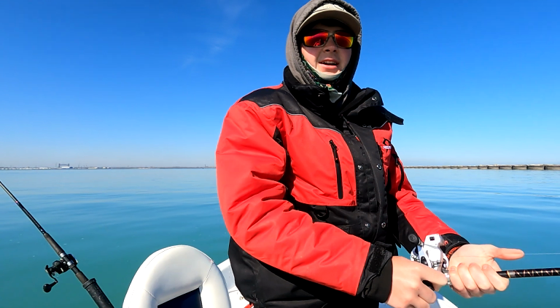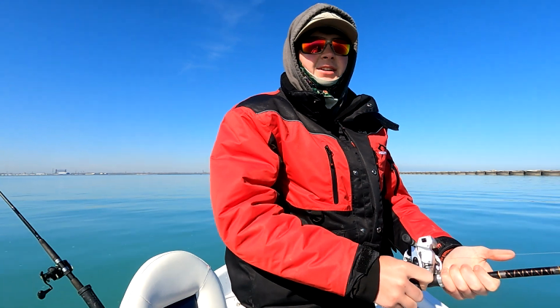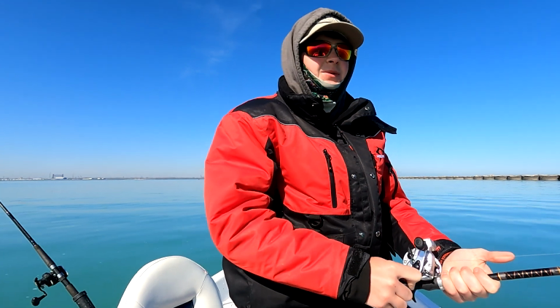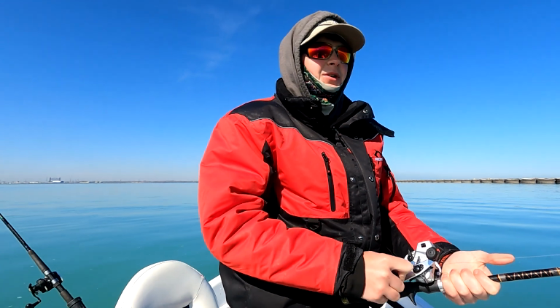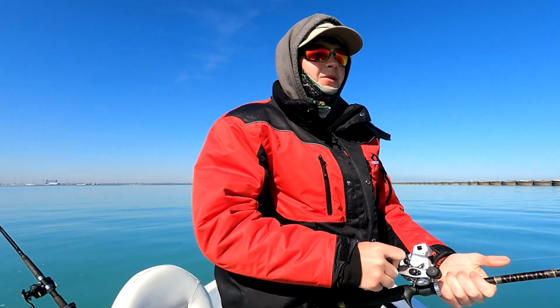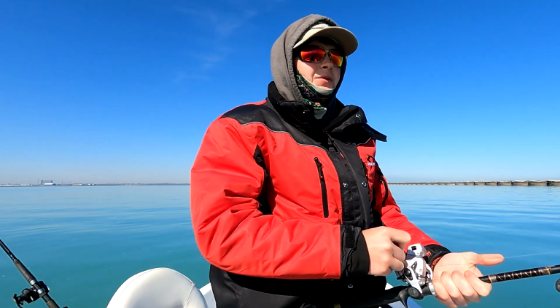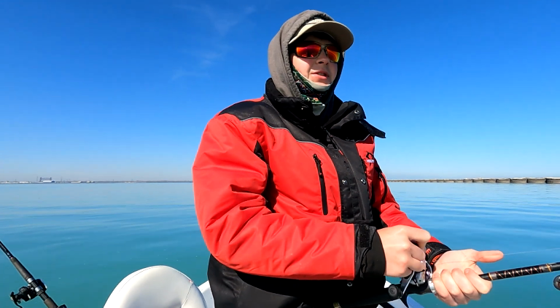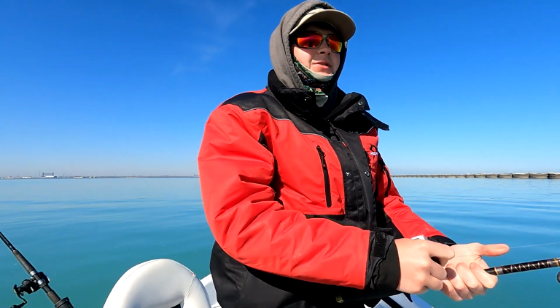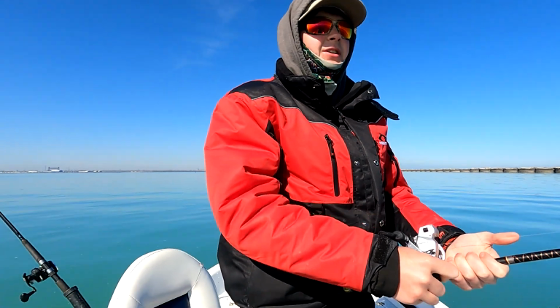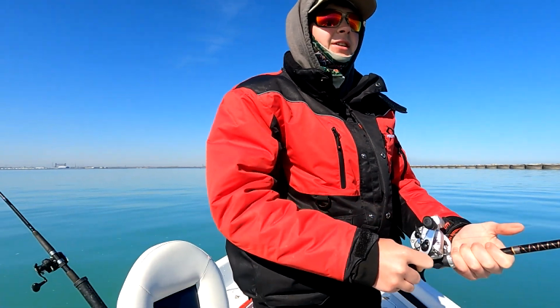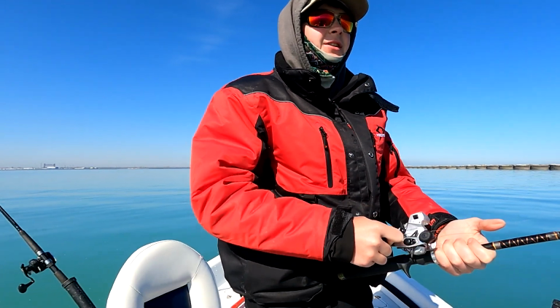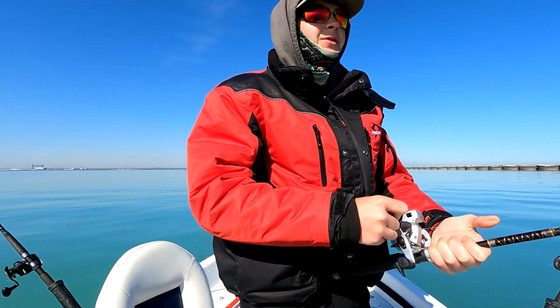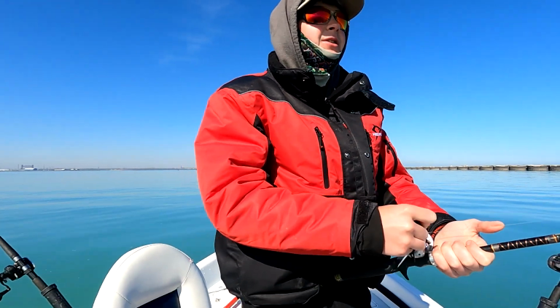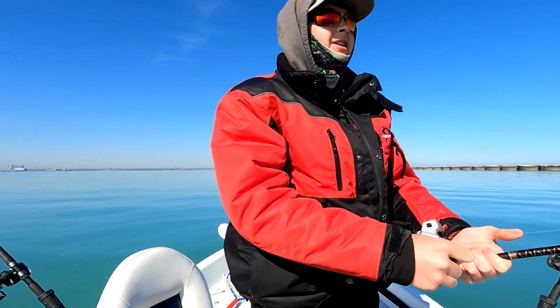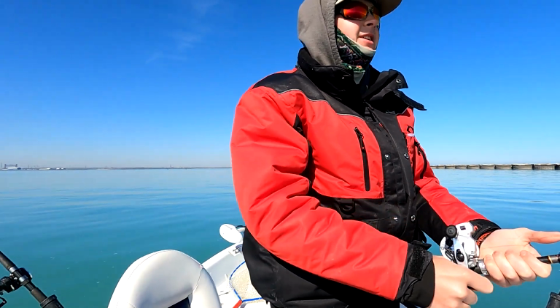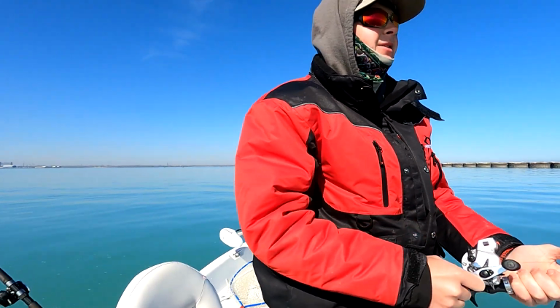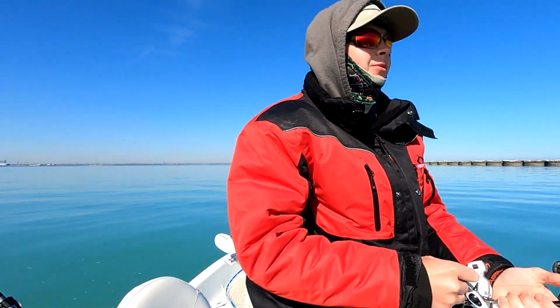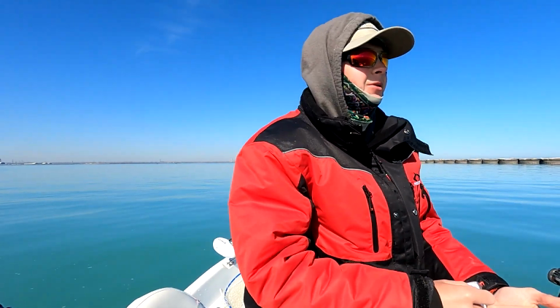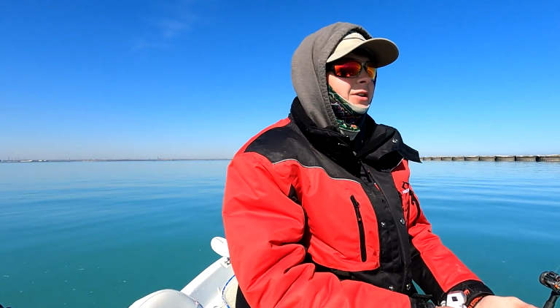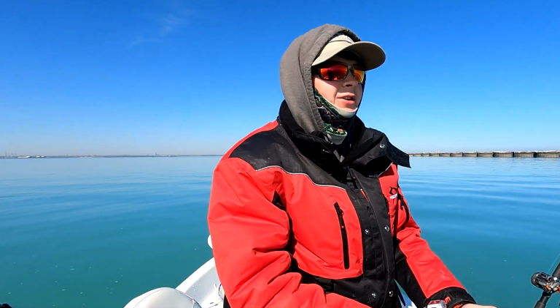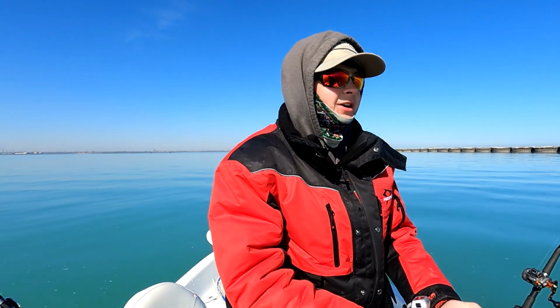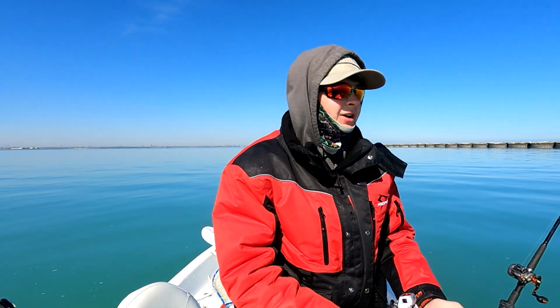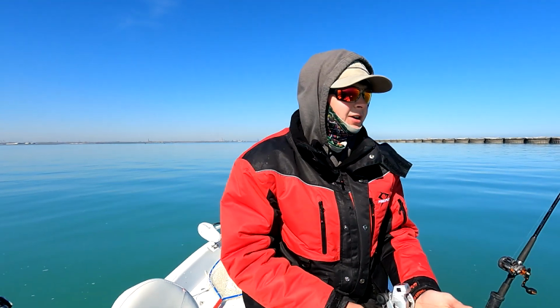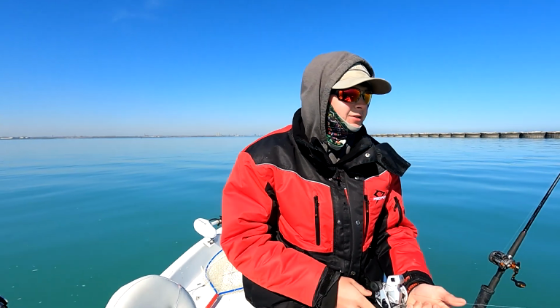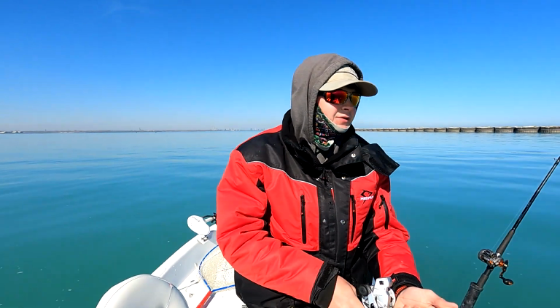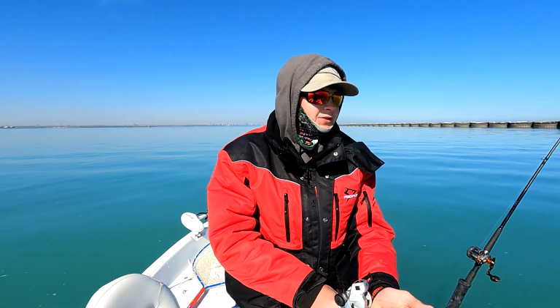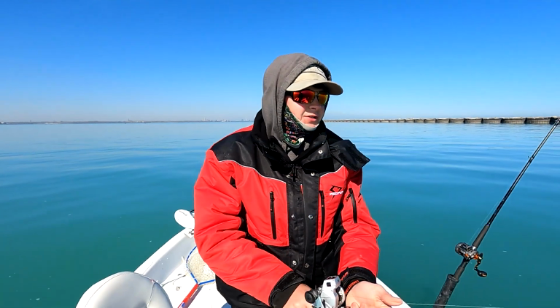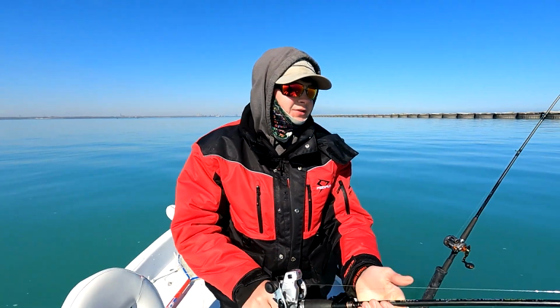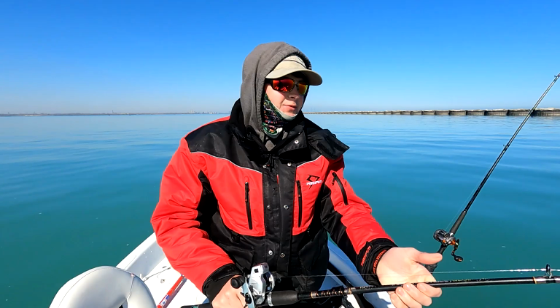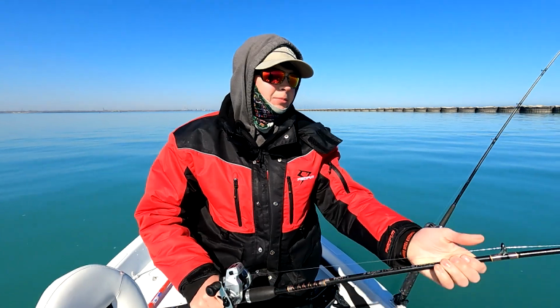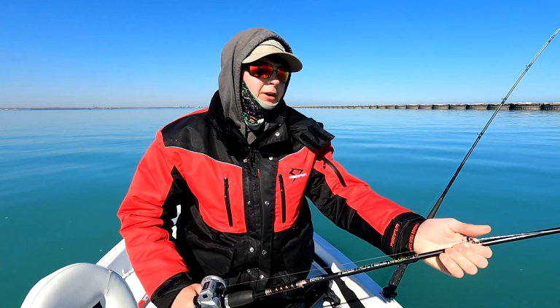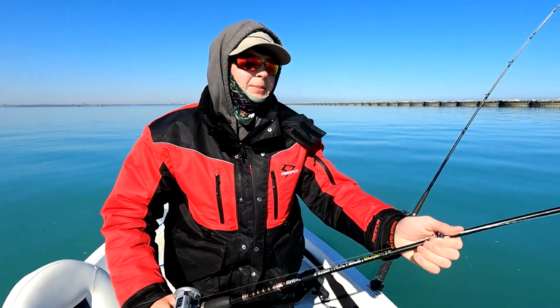All right guys, we're coho fishing right on the Illinois-Indiana border, just fishing this riprap.